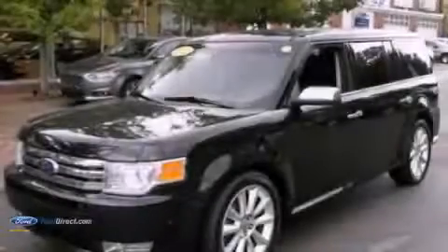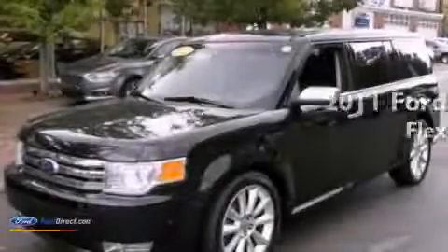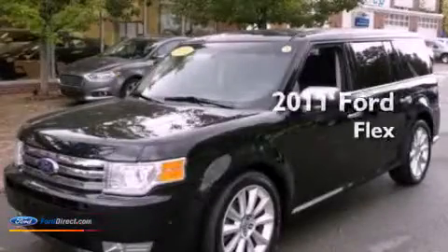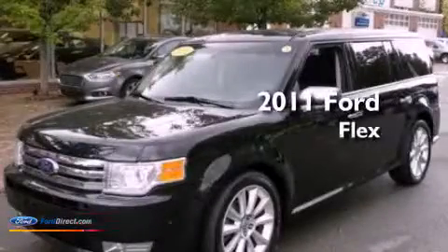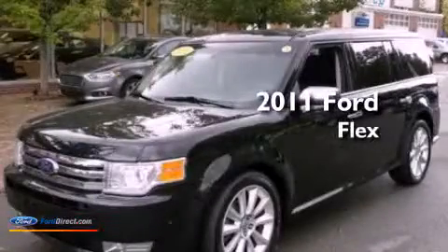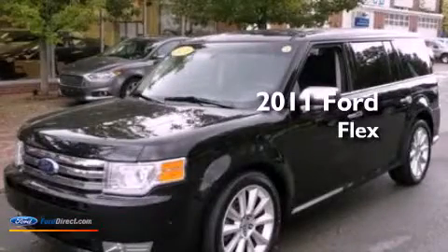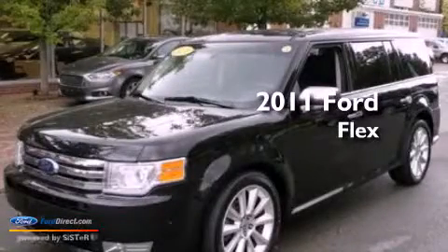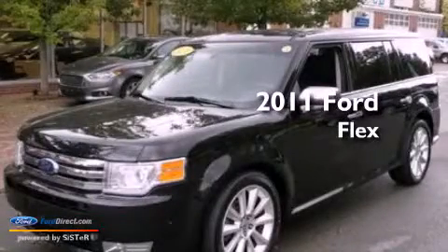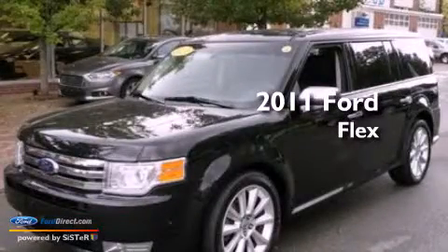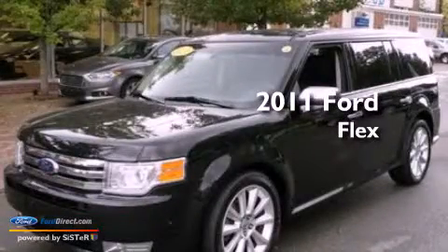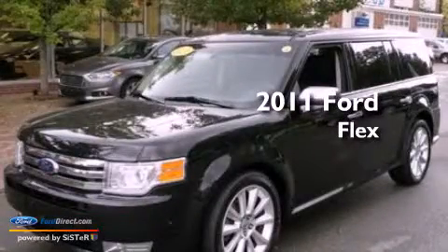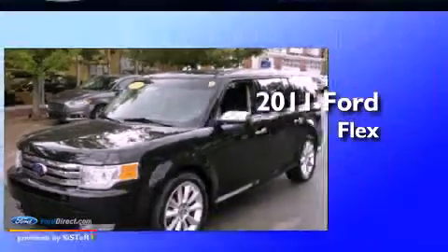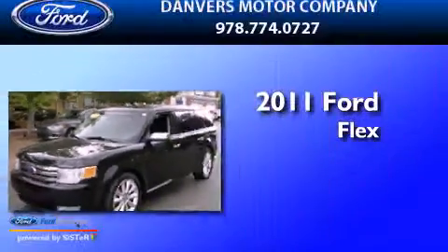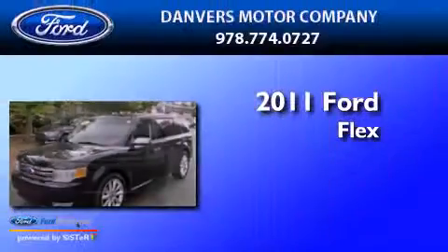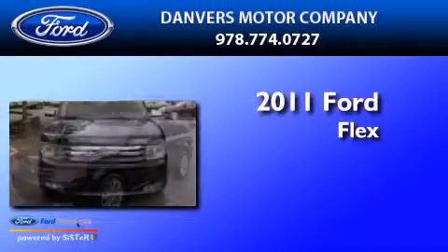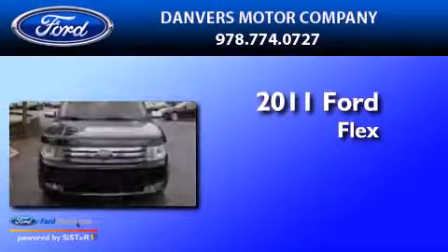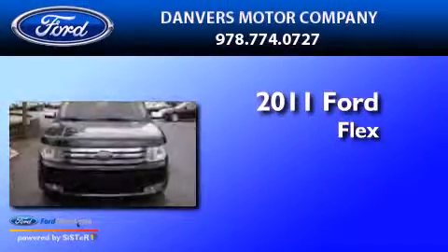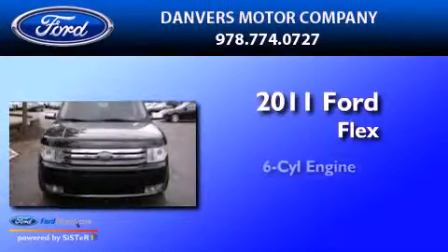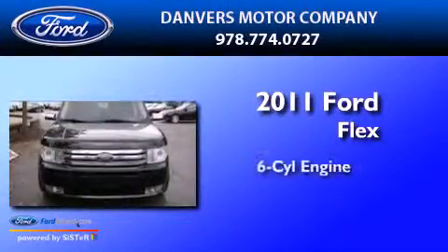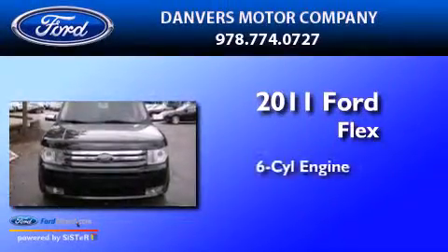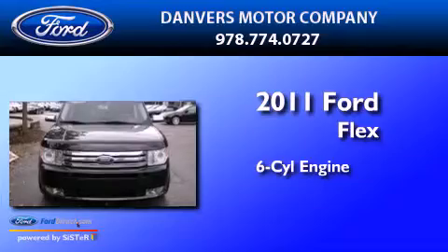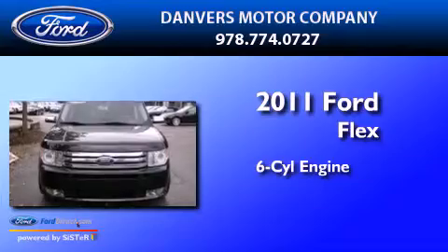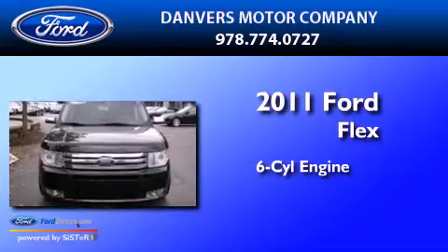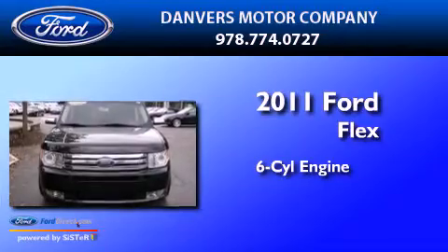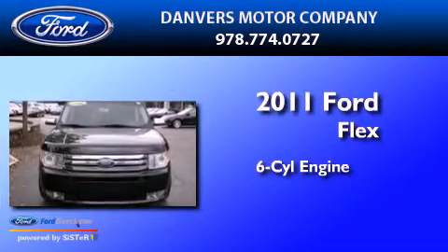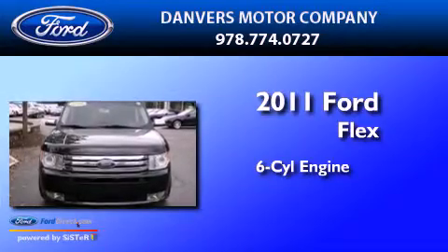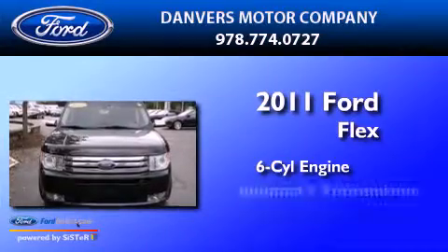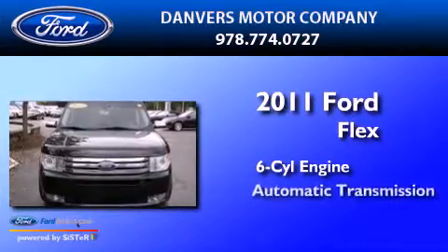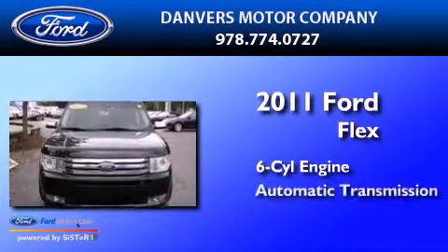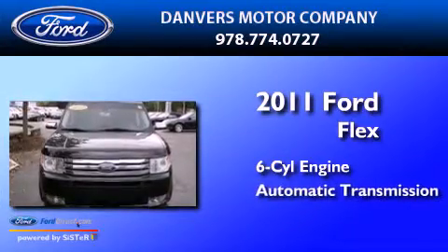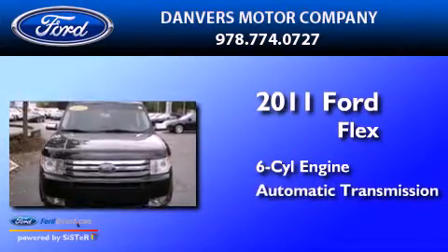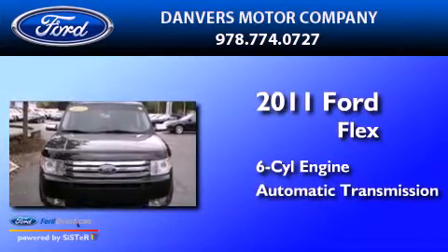This is a 2011 Ford Flex. It features a six-cylinder engine and an automatic transmission.